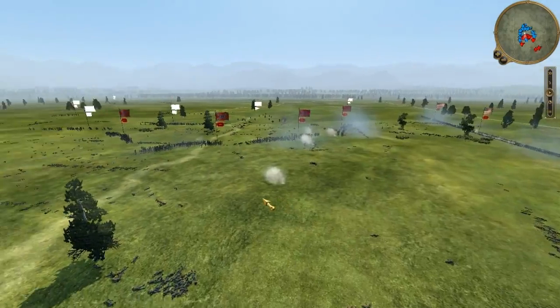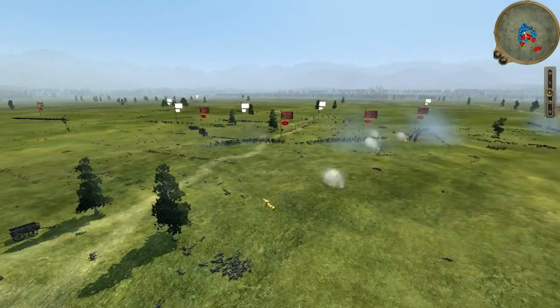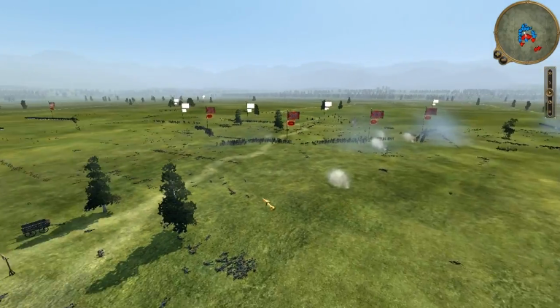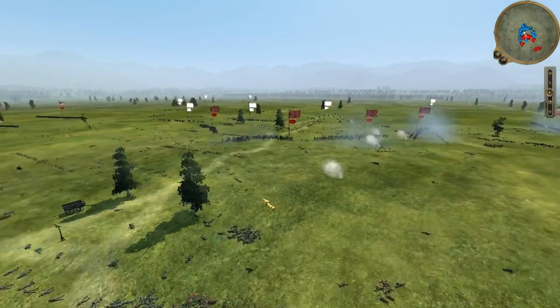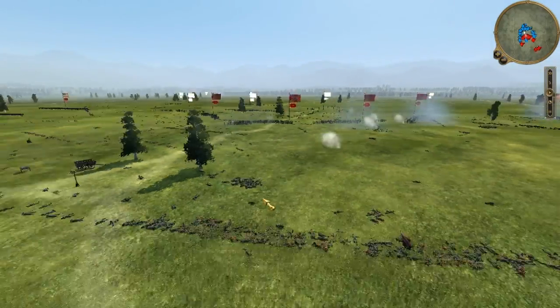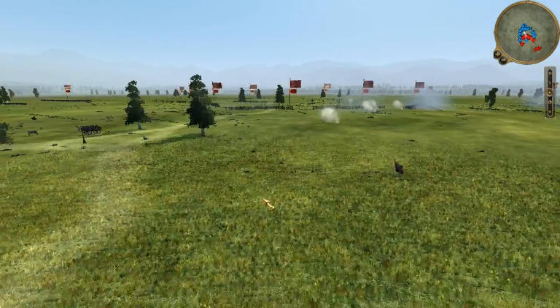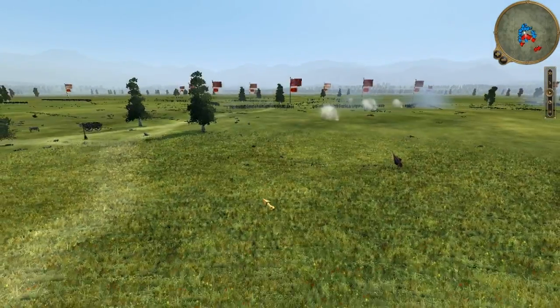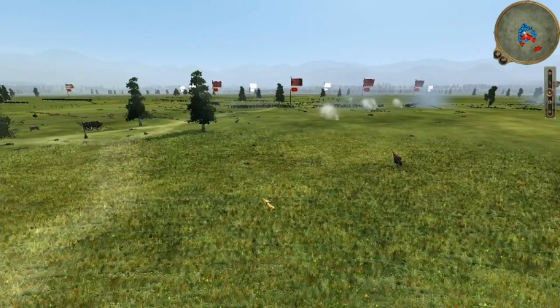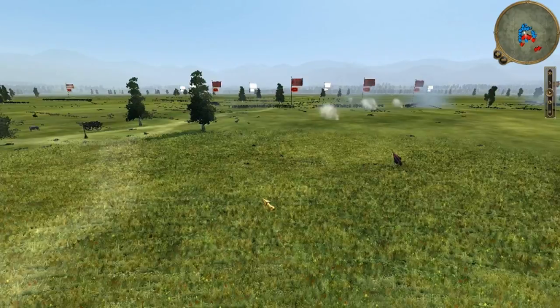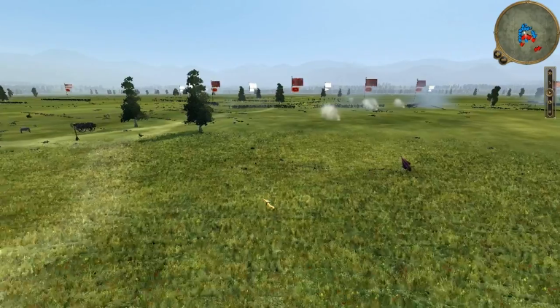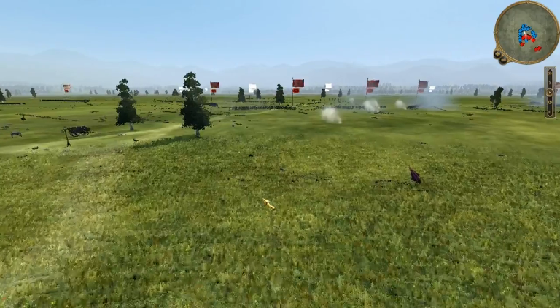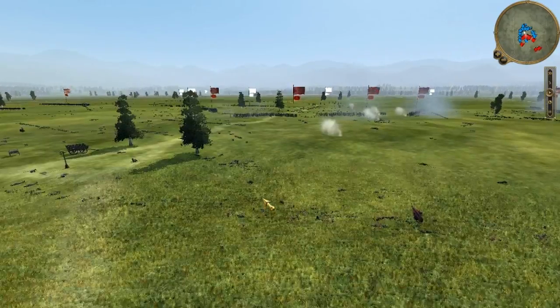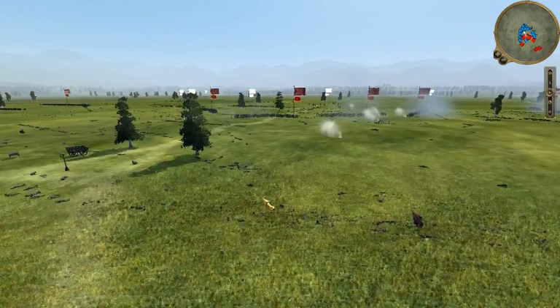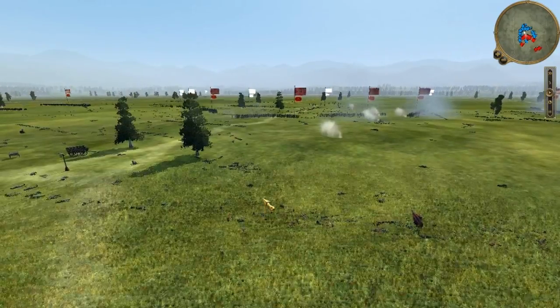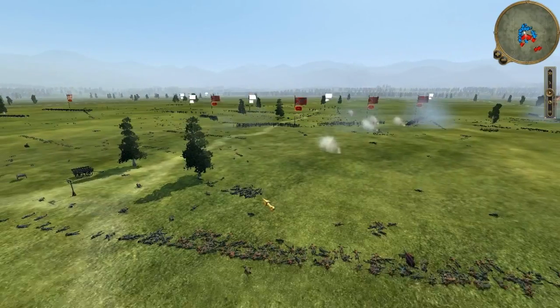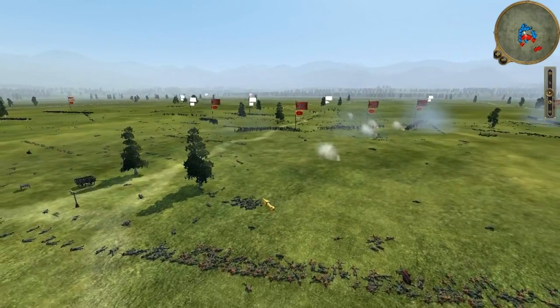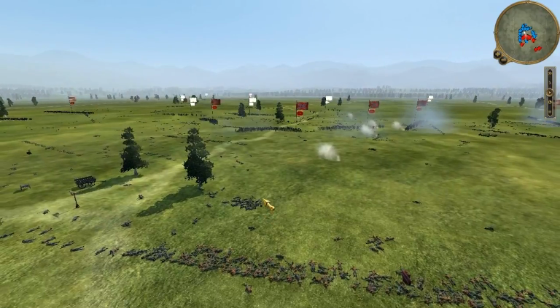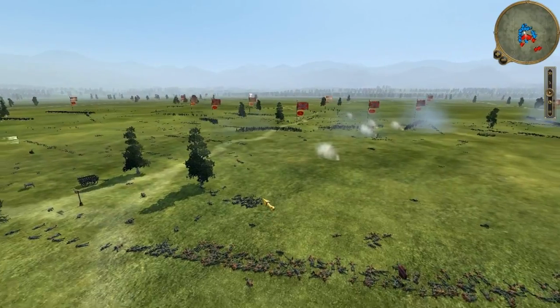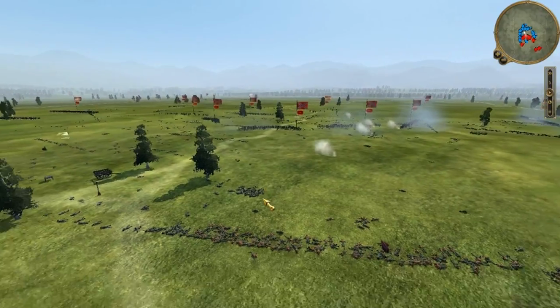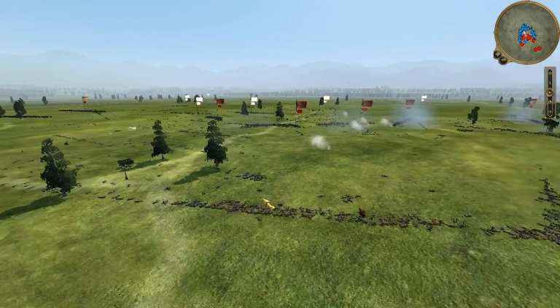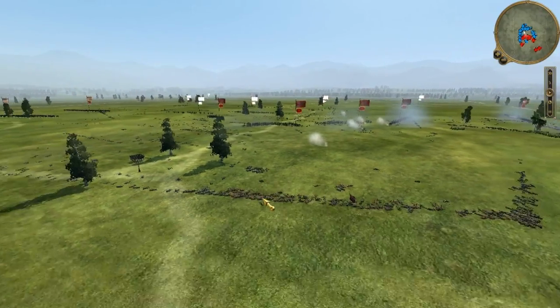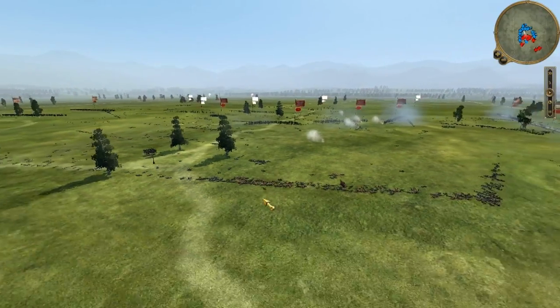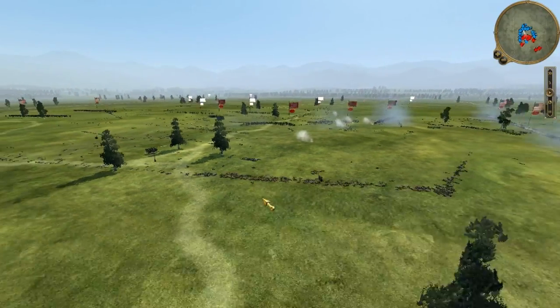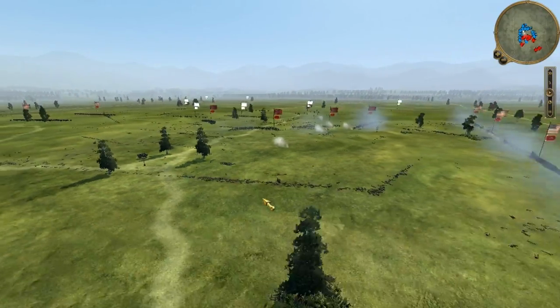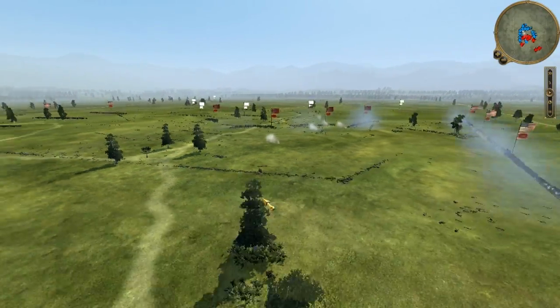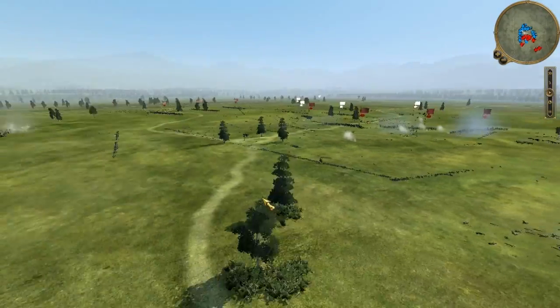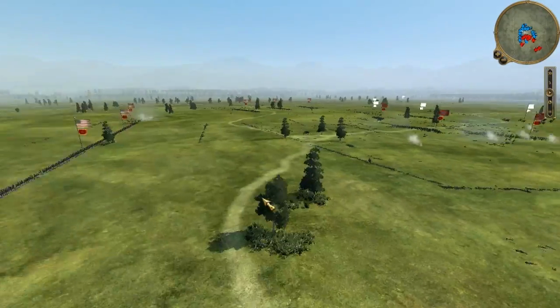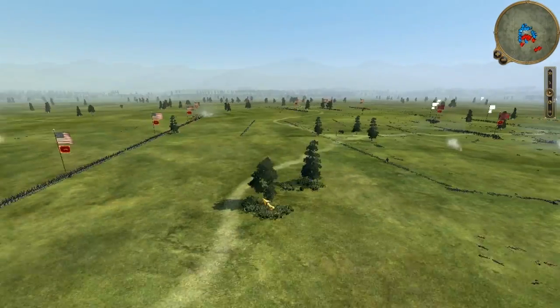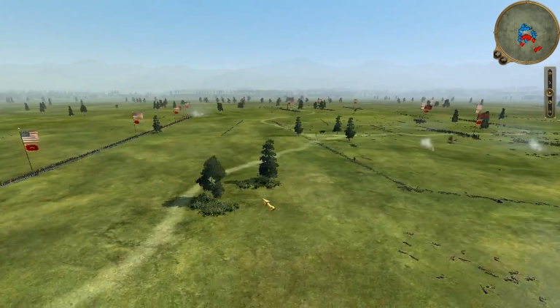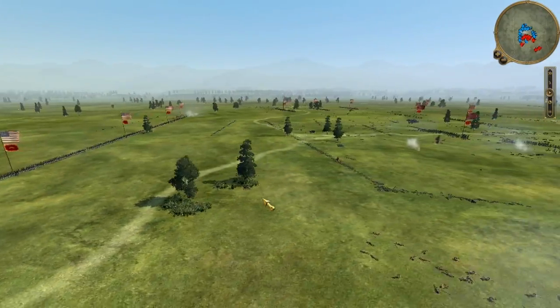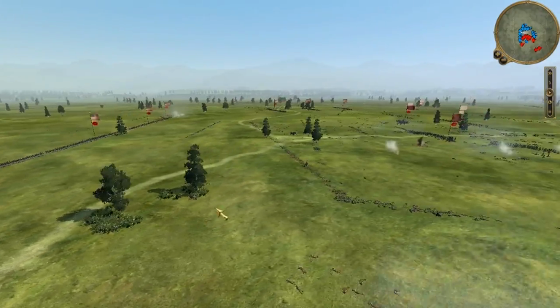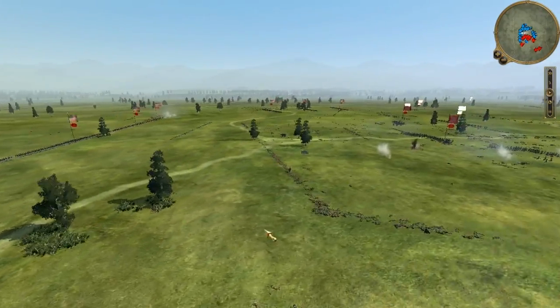You can see where the Confederates clustered — their bodies are in lines.